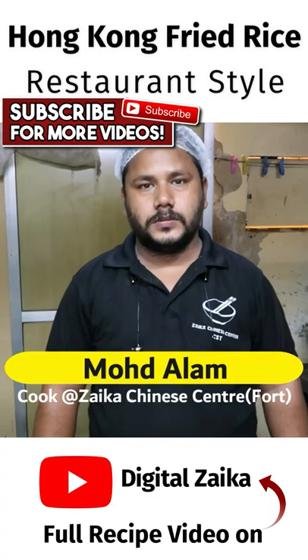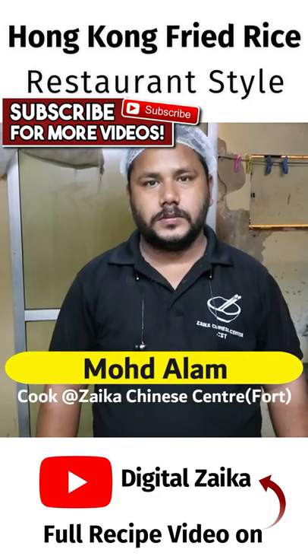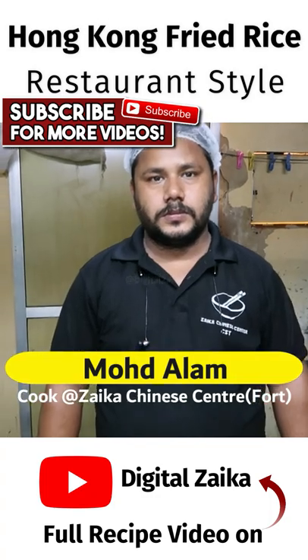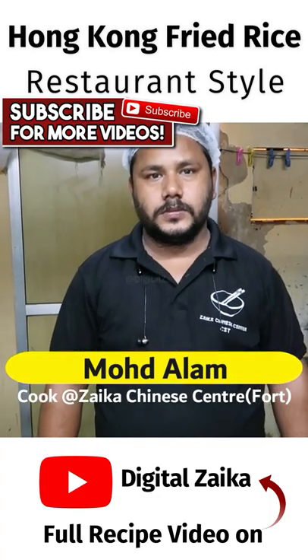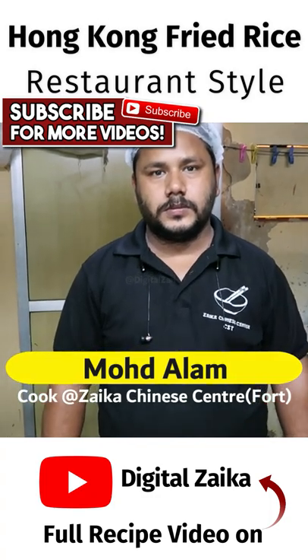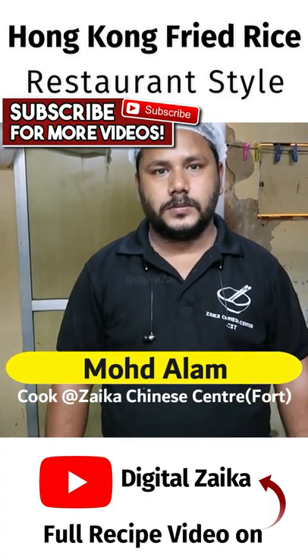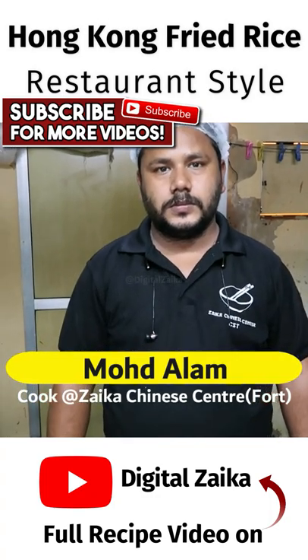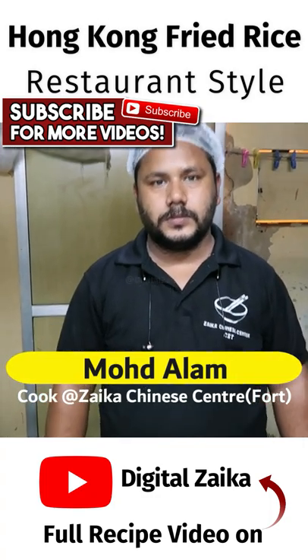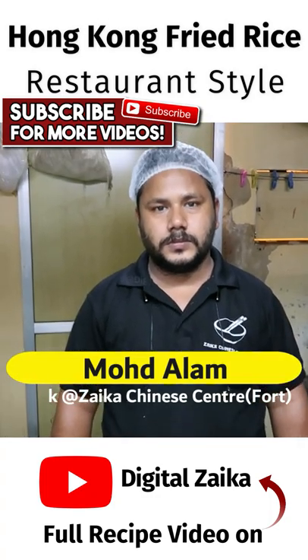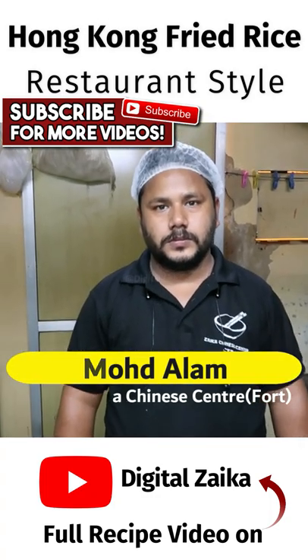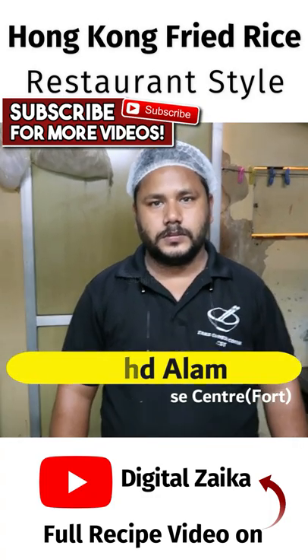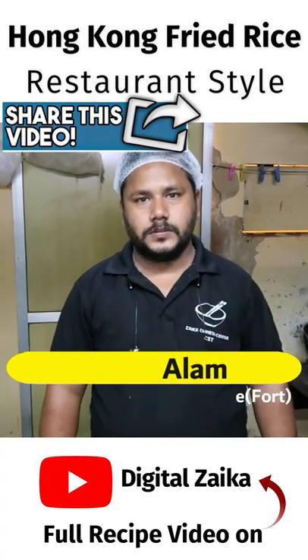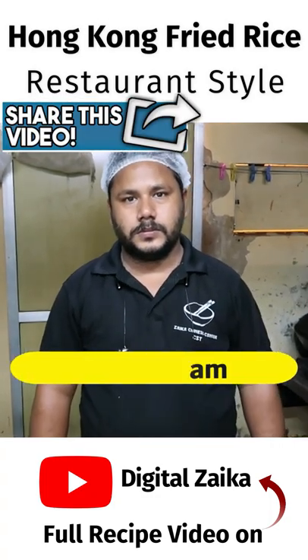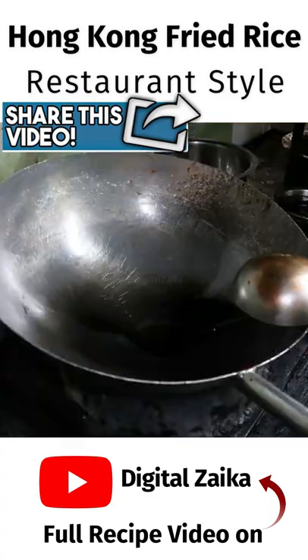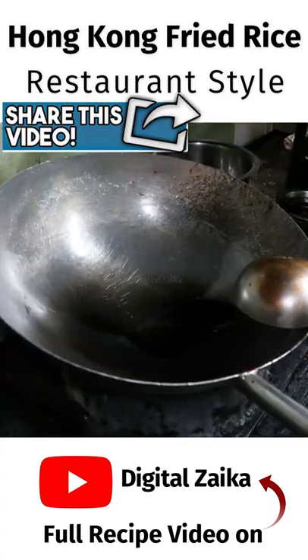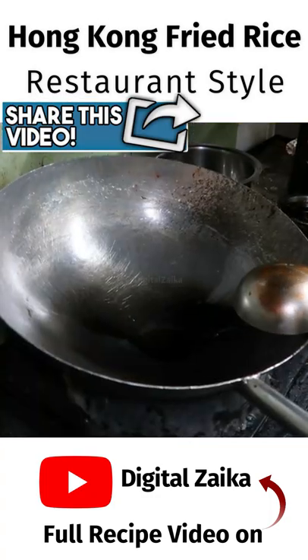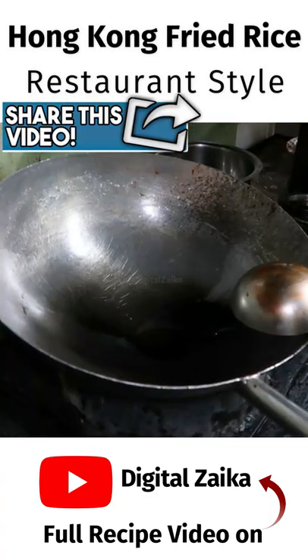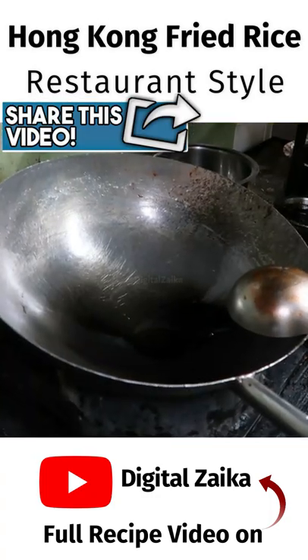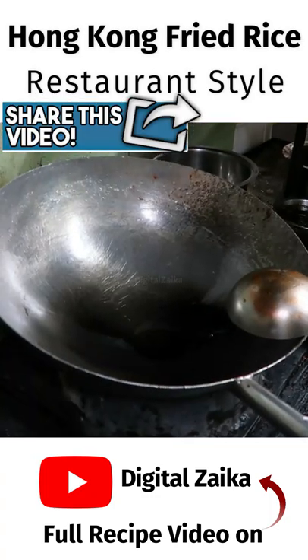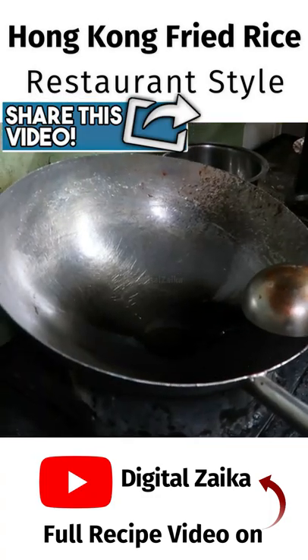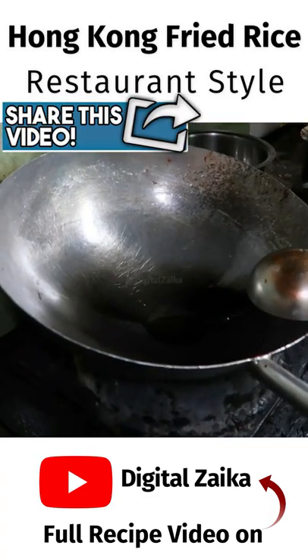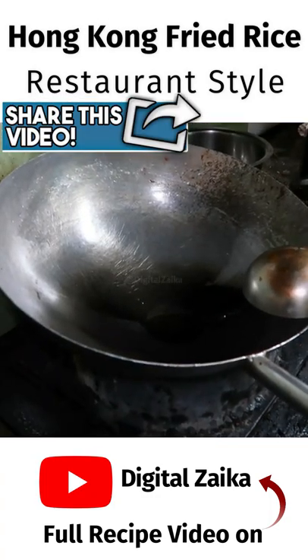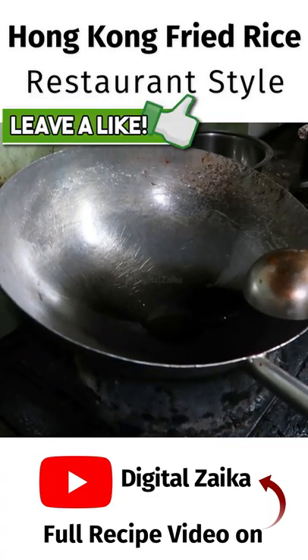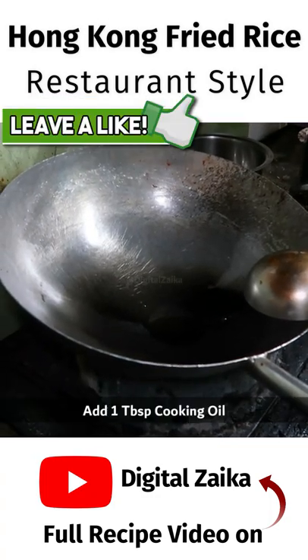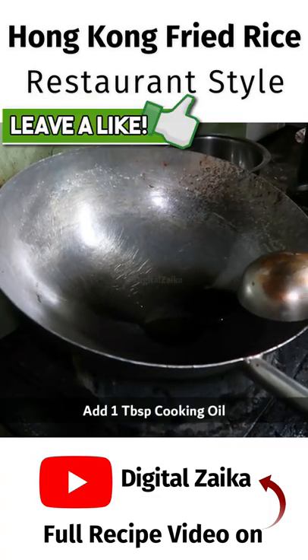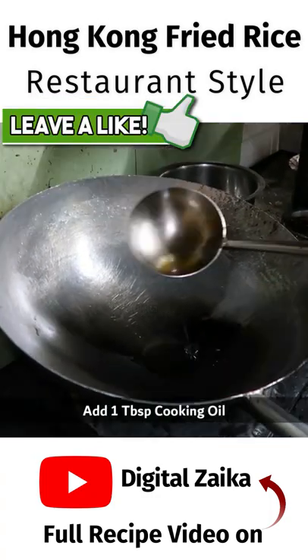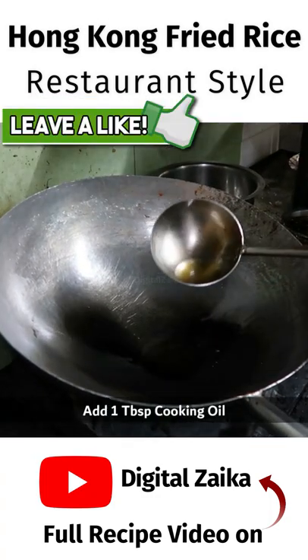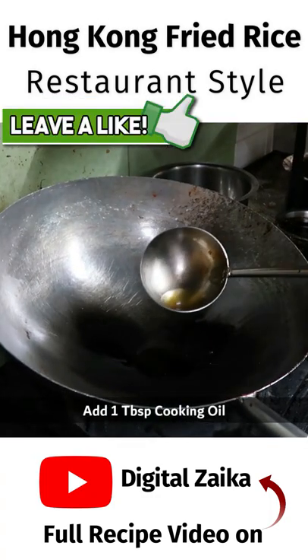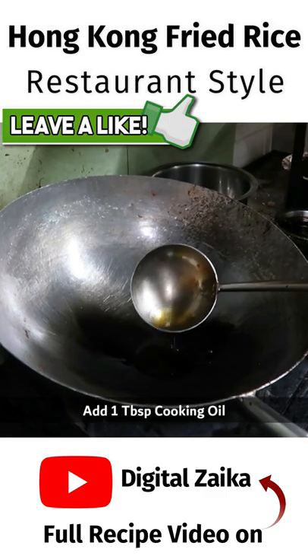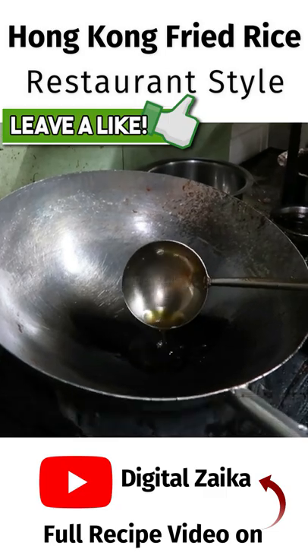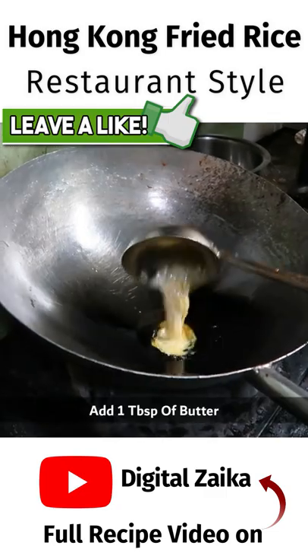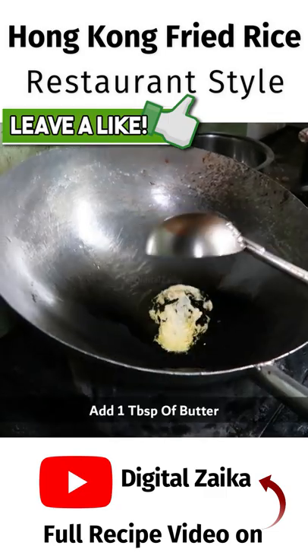Today, Chef will share a recipe for Veg Hong Kong fried rice. After heating the pan, we will add cooking oil and butter.